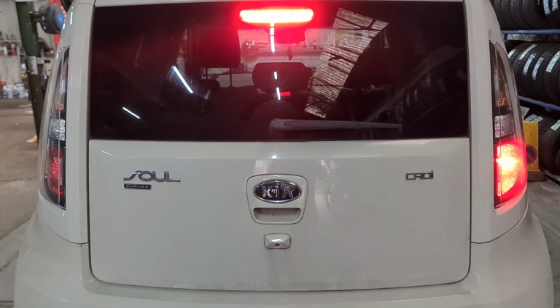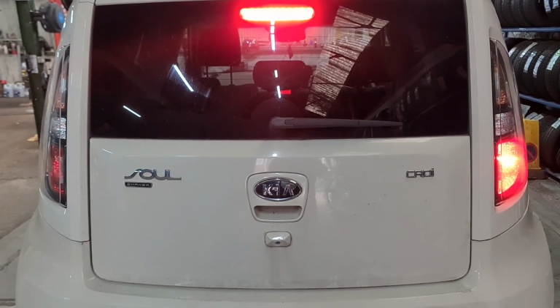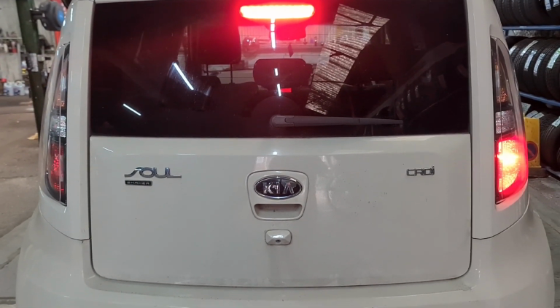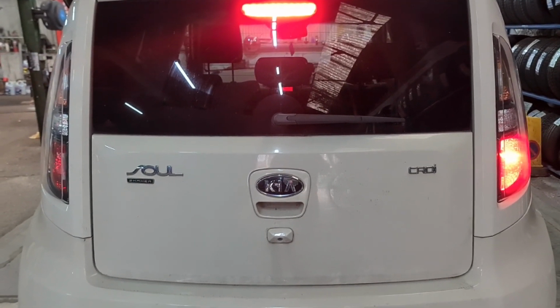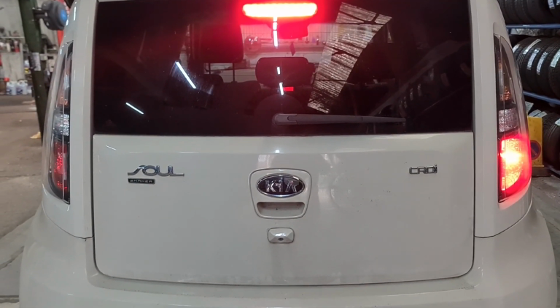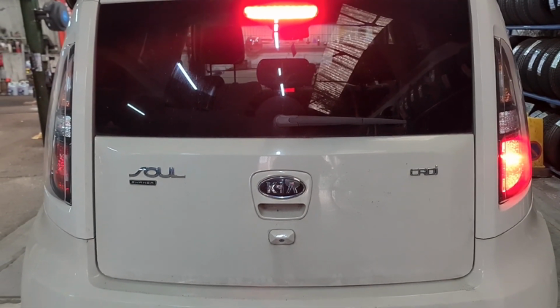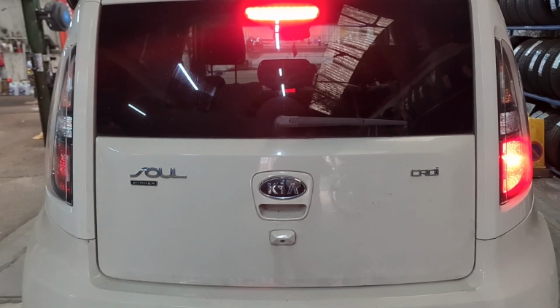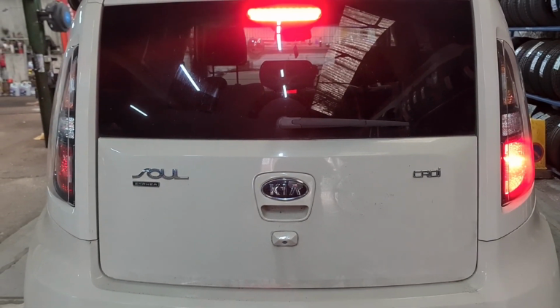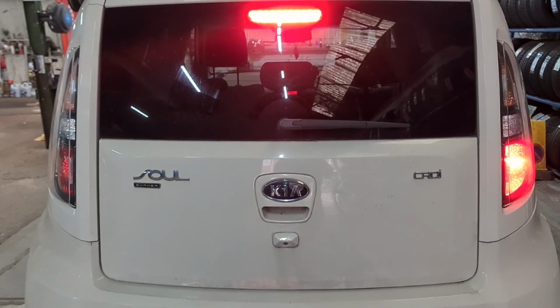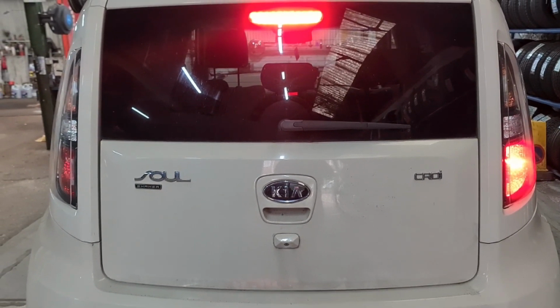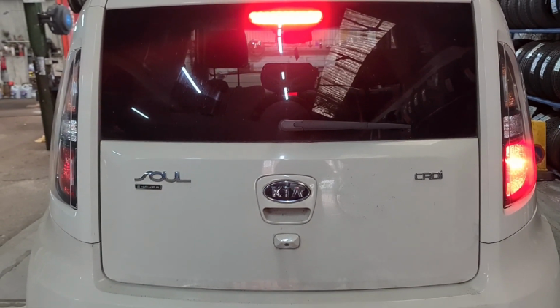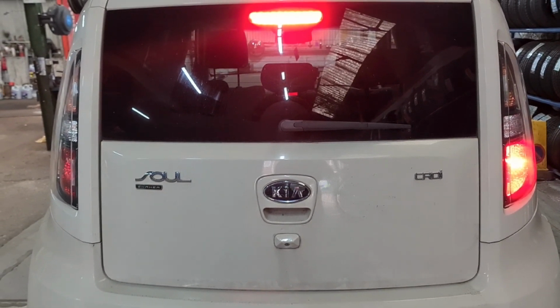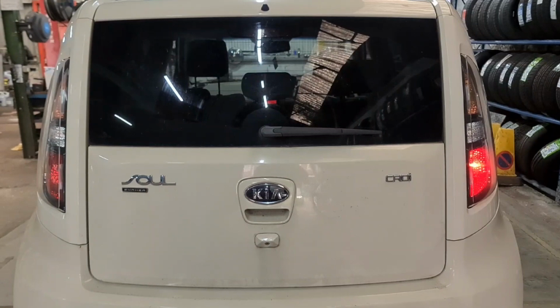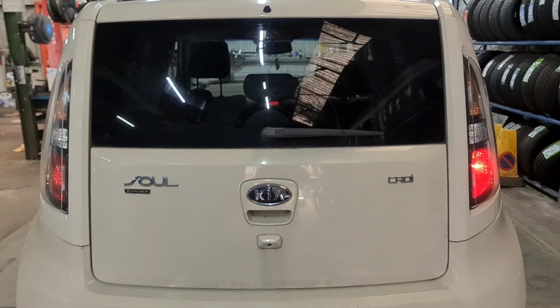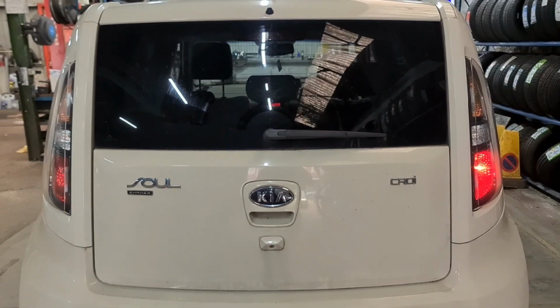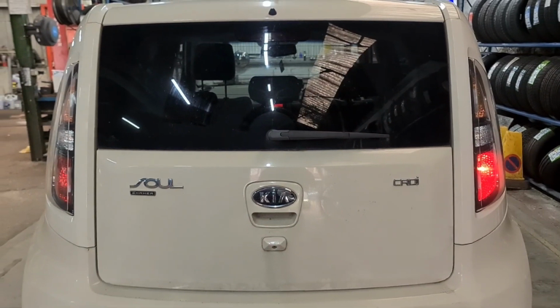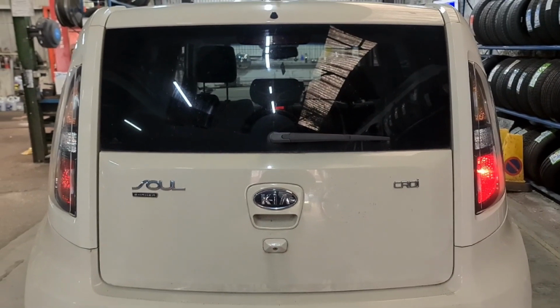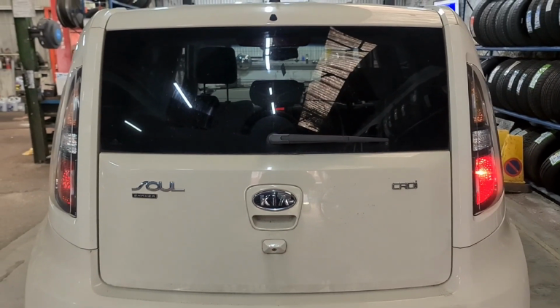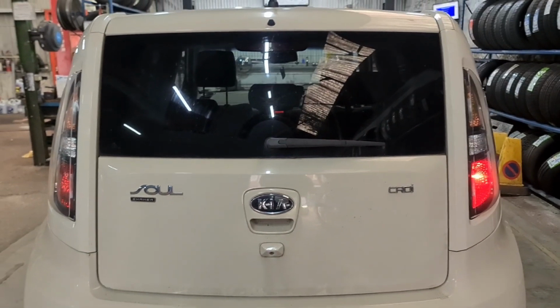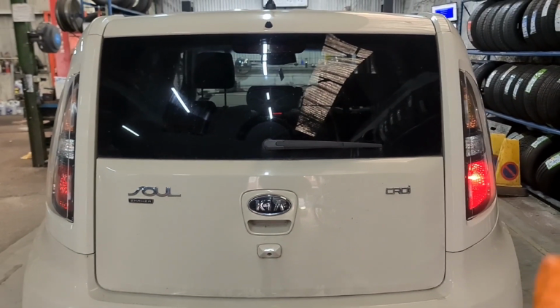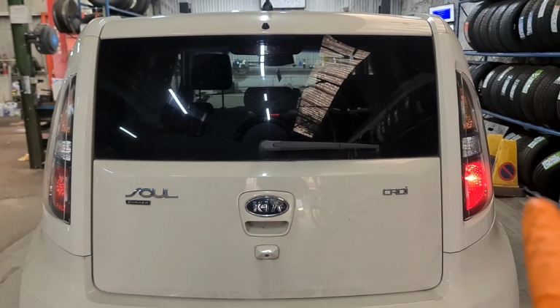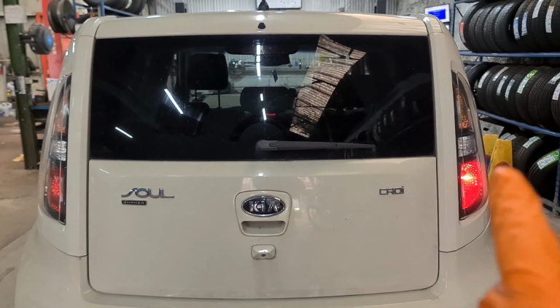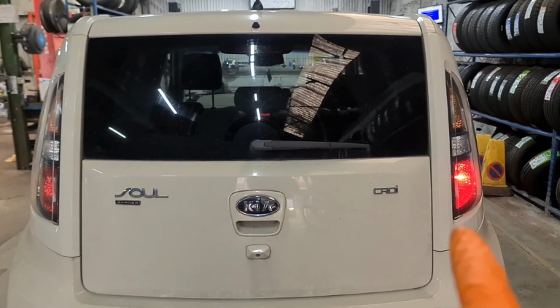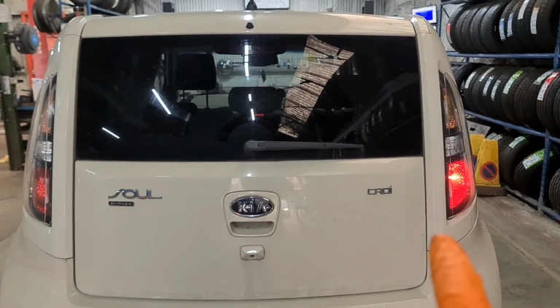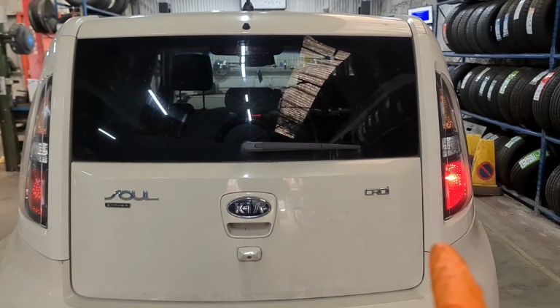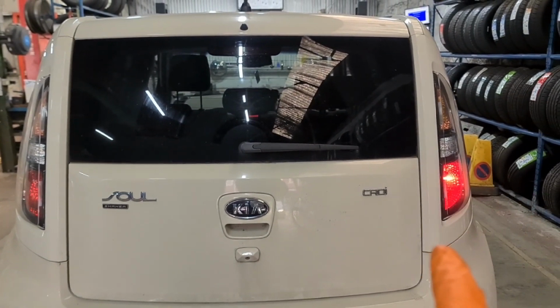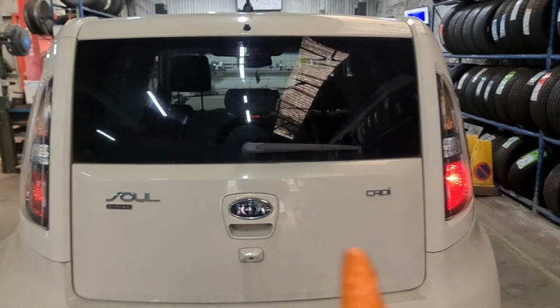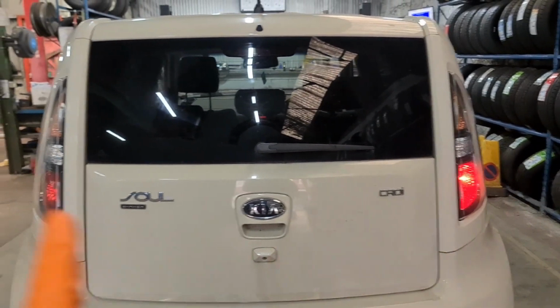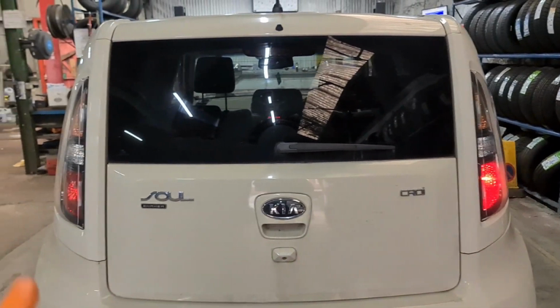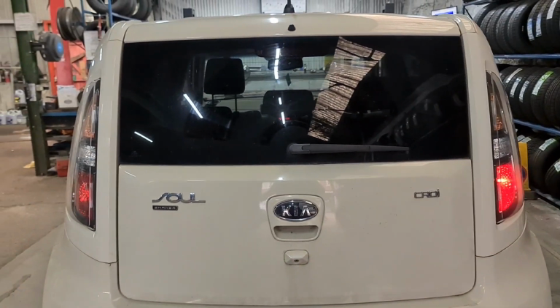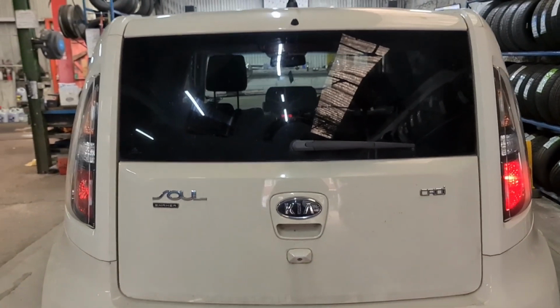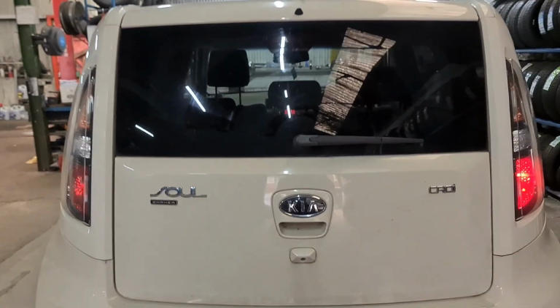I'm just going to show you the position lamp as well. As you can see, that one there is working but this one isn't.